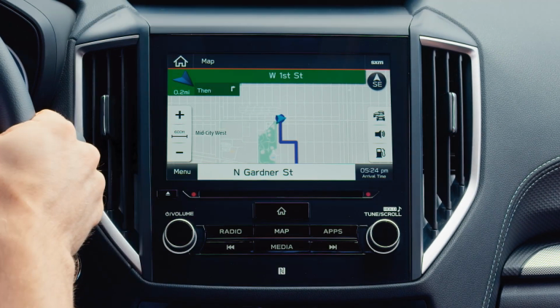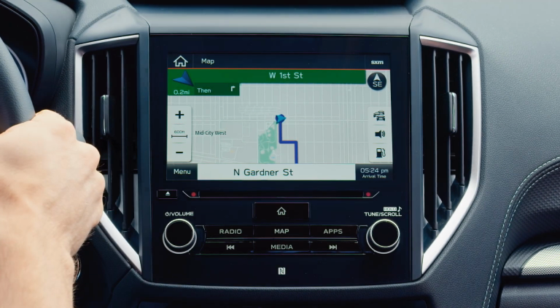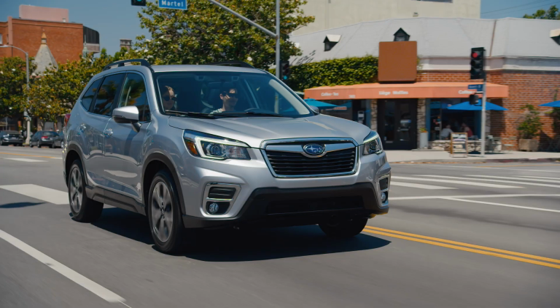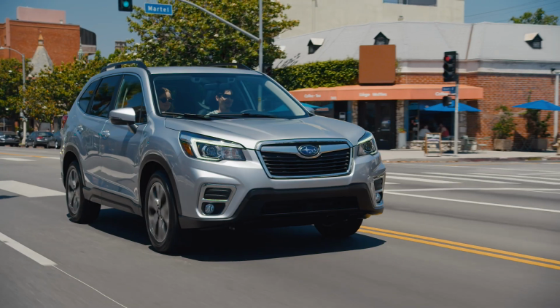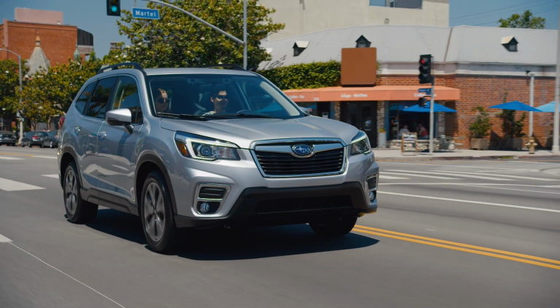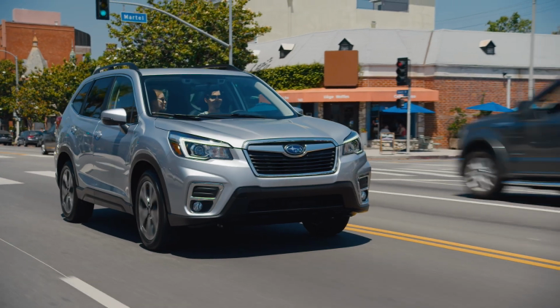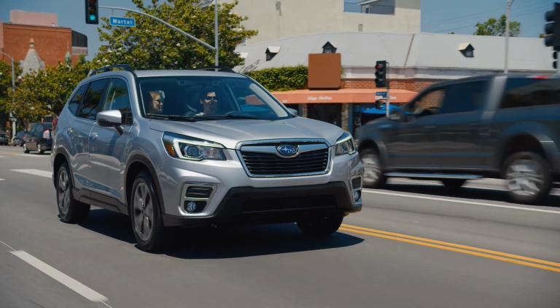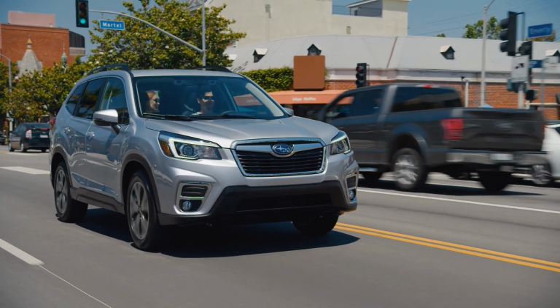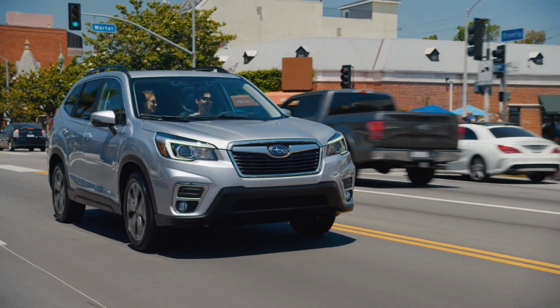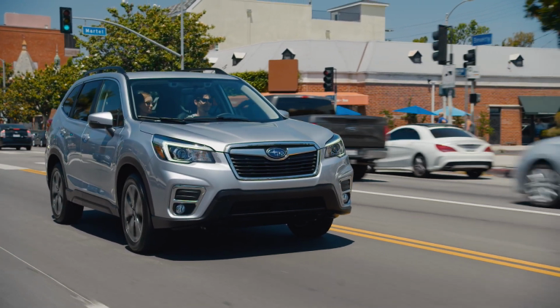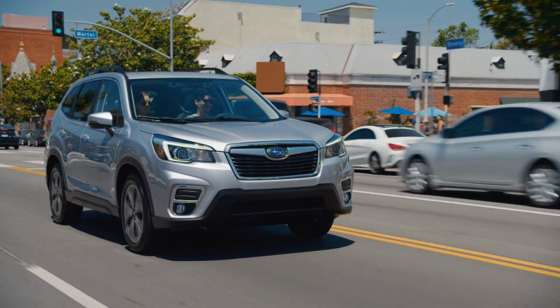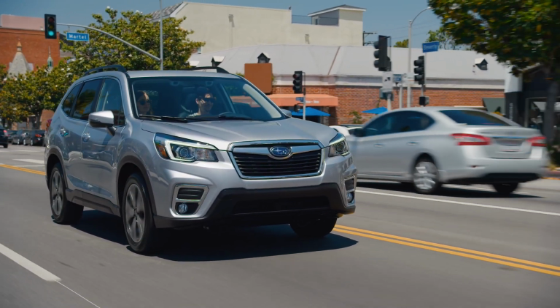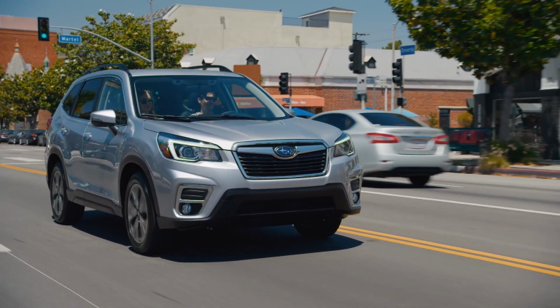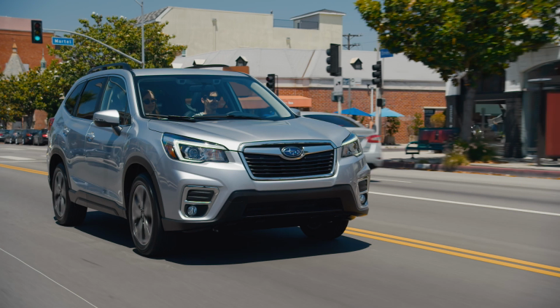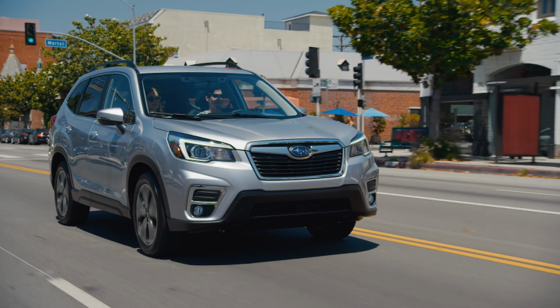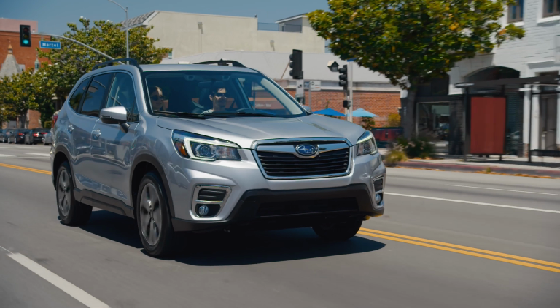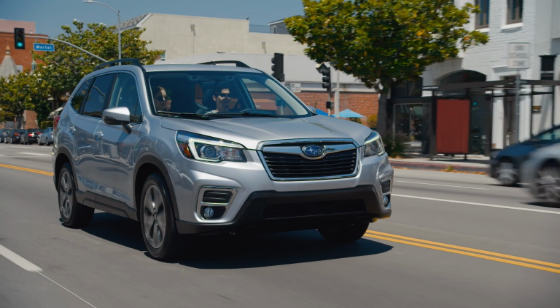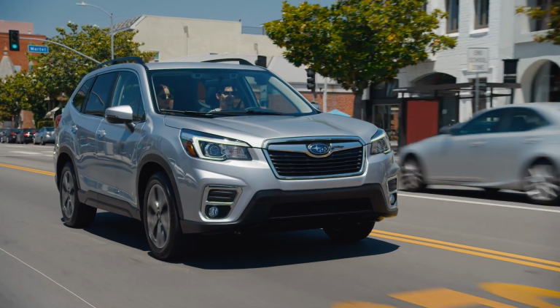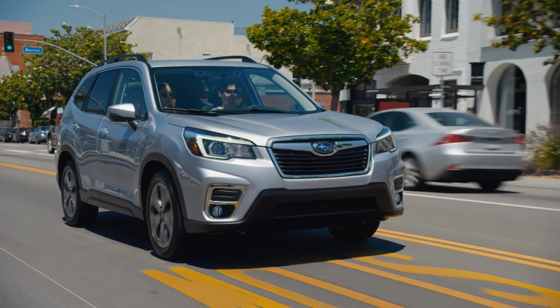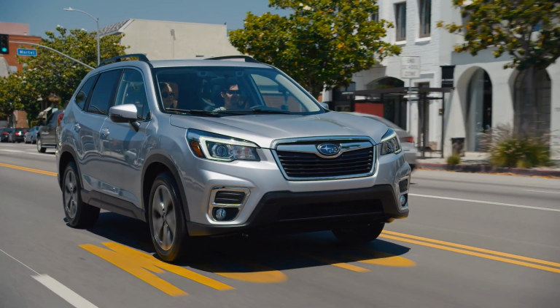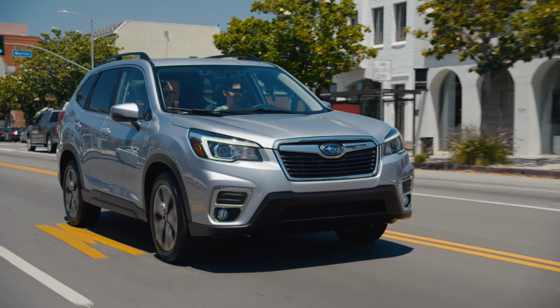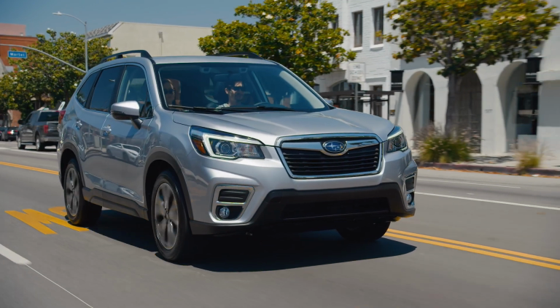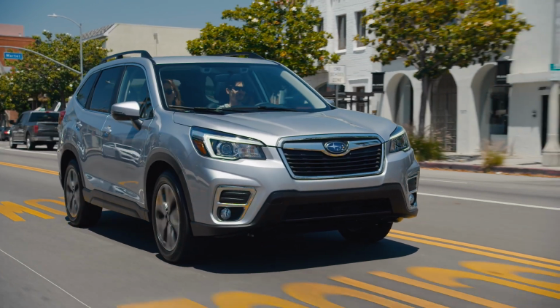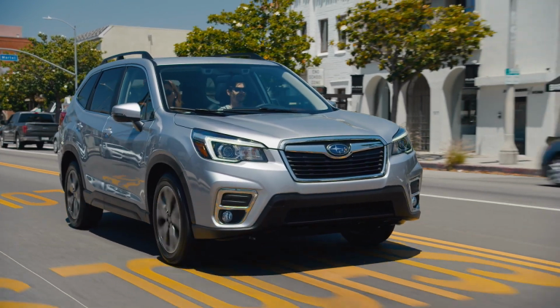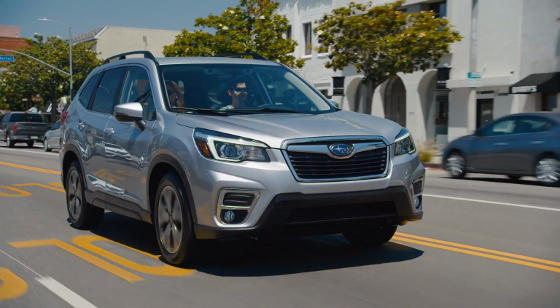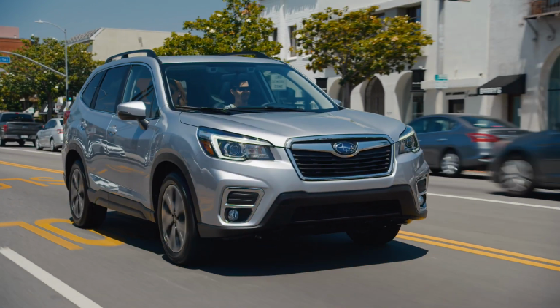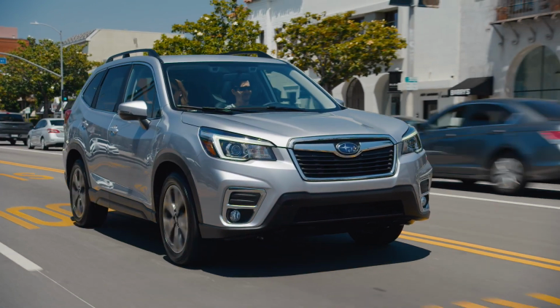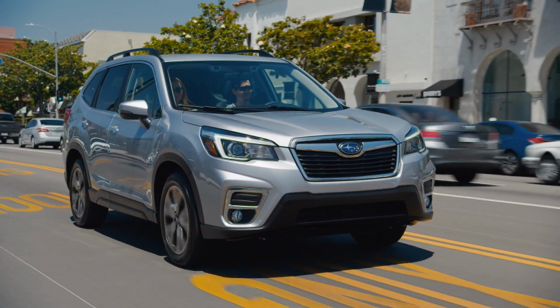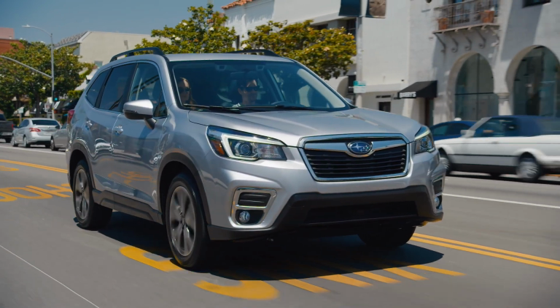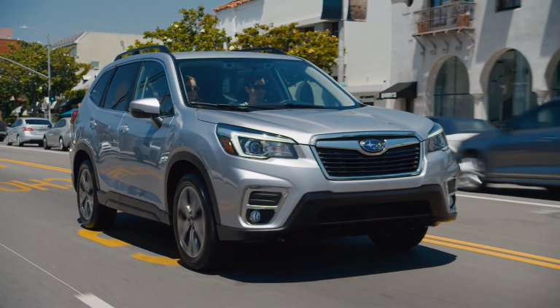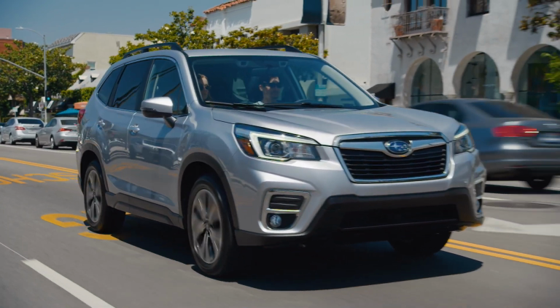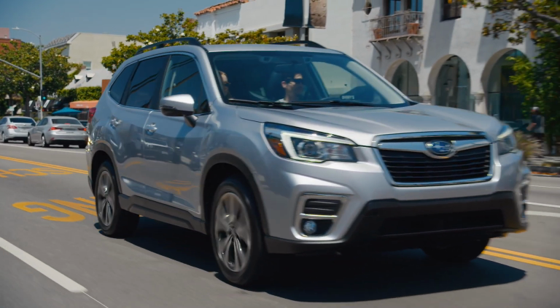You're all set. So with Subaru Starlink safety and security, you have the freedom to make plans anytime, even on the go.